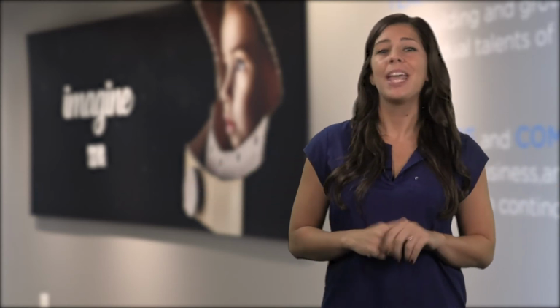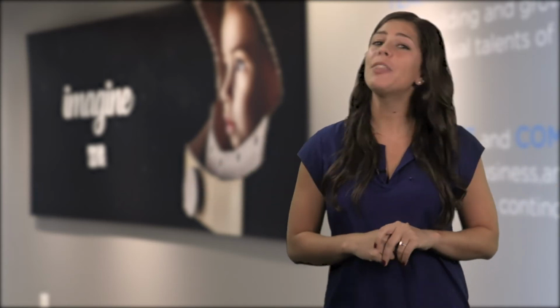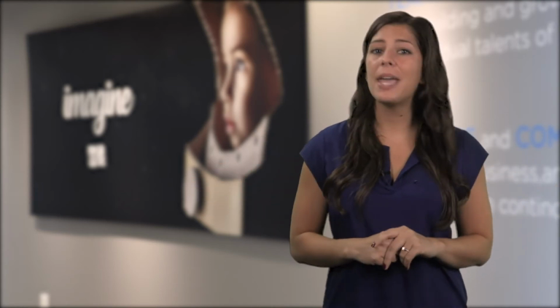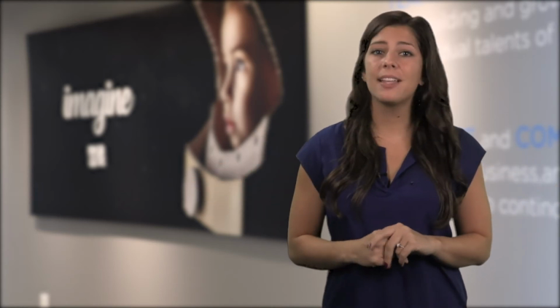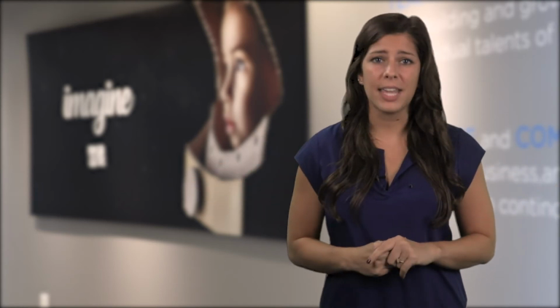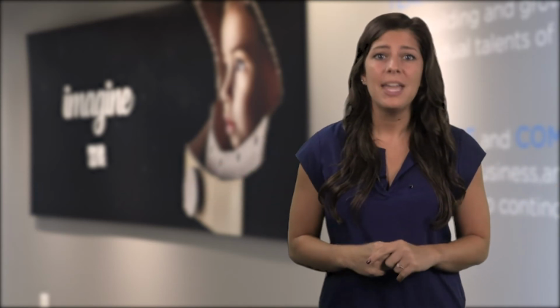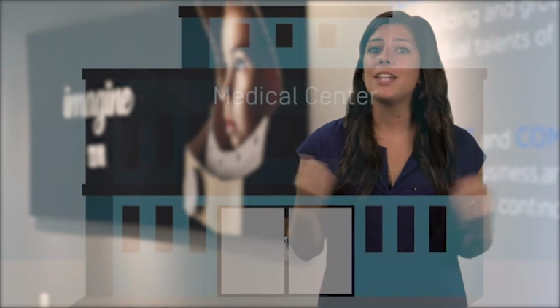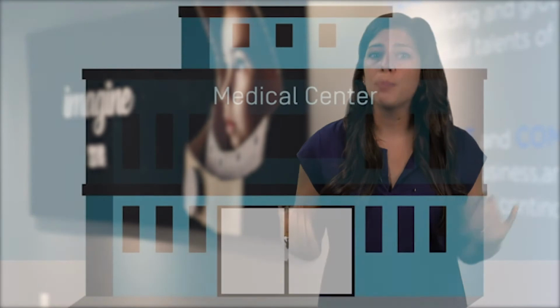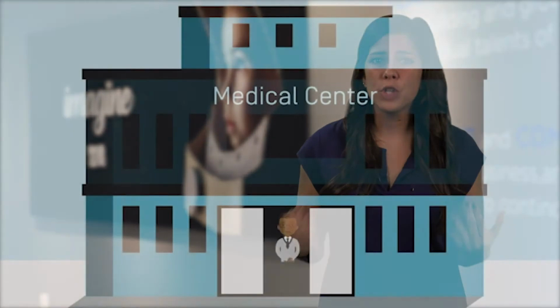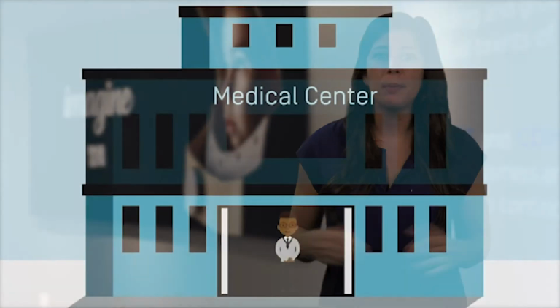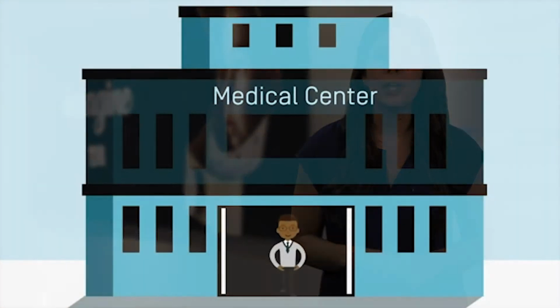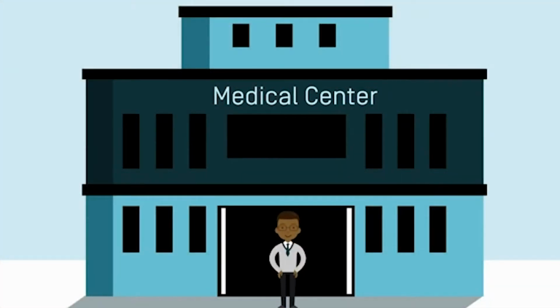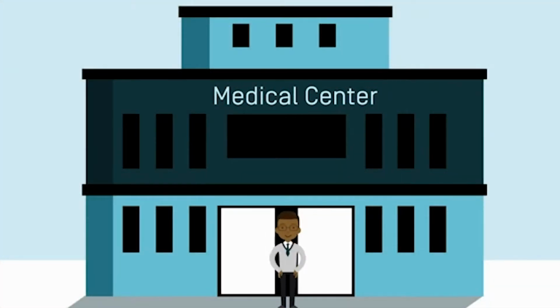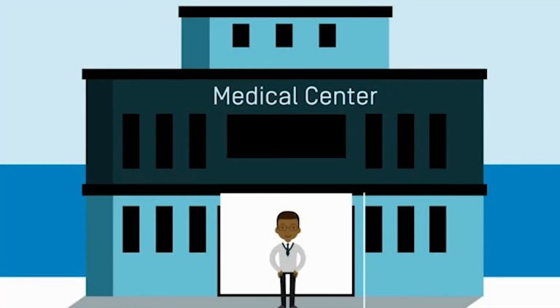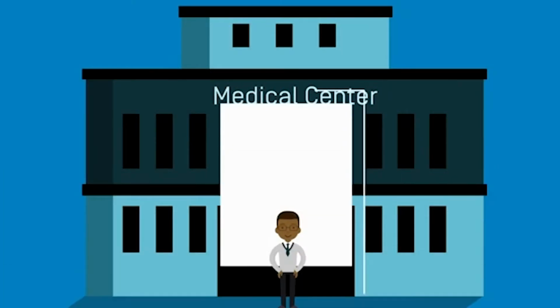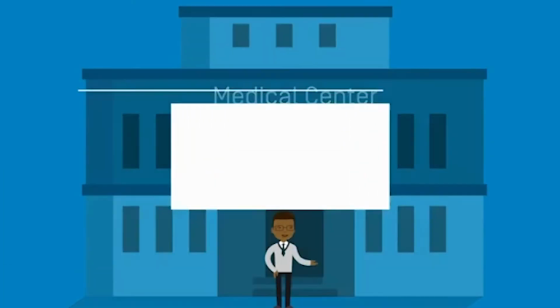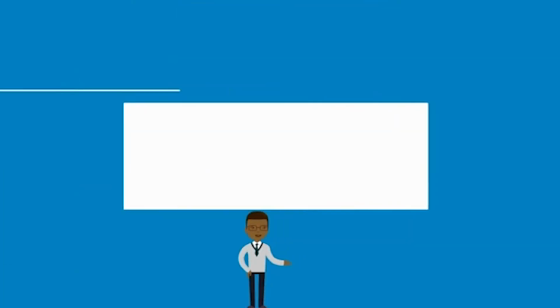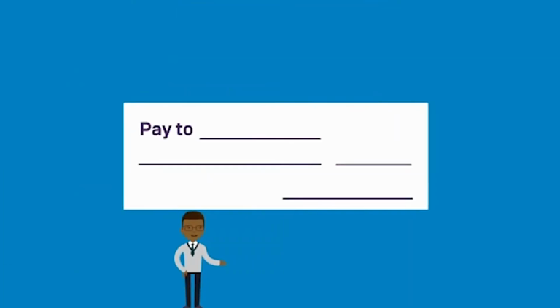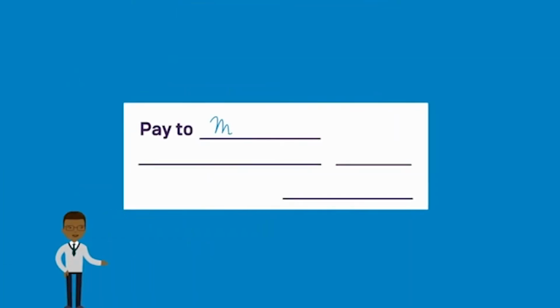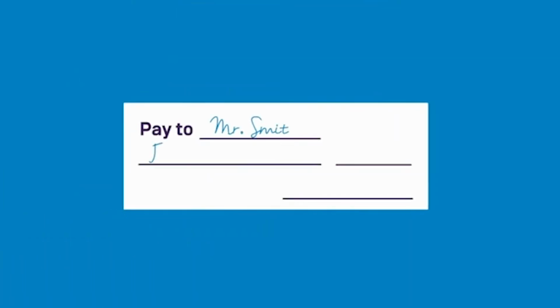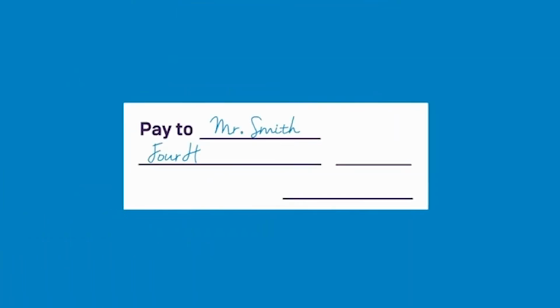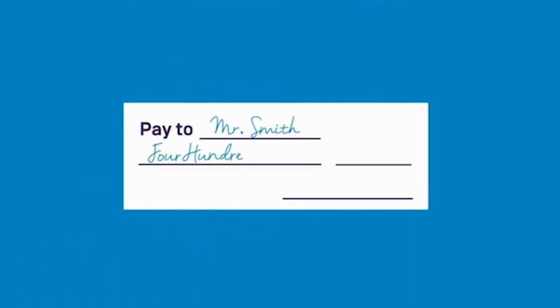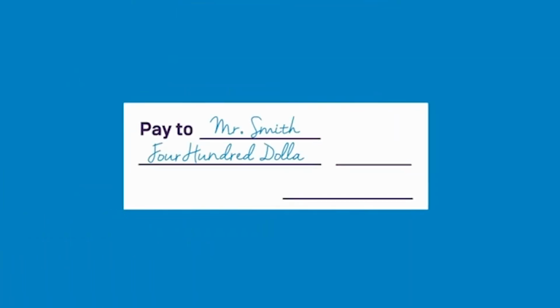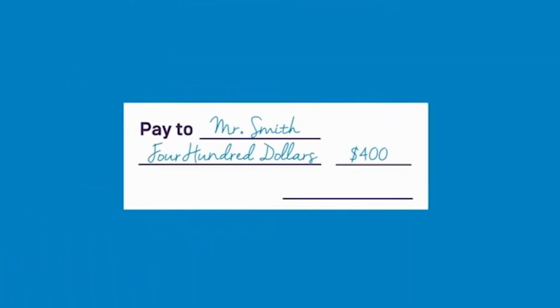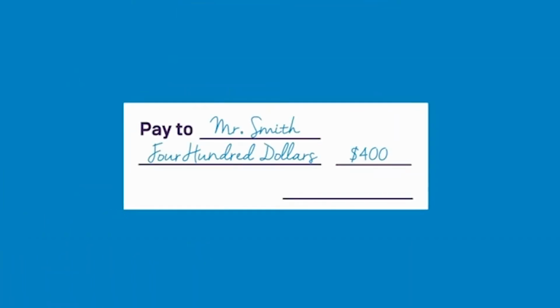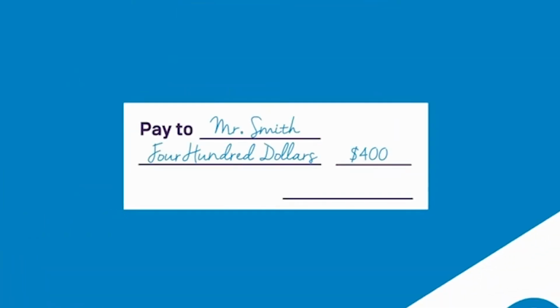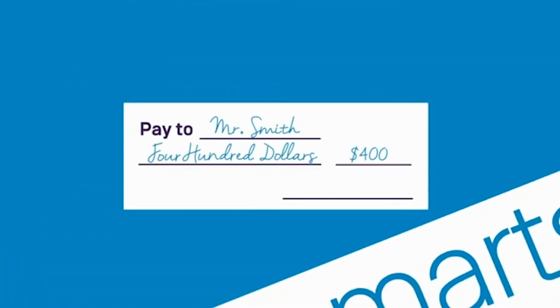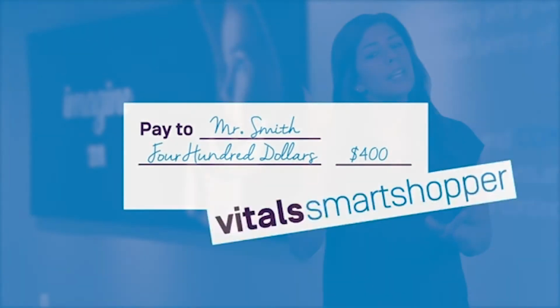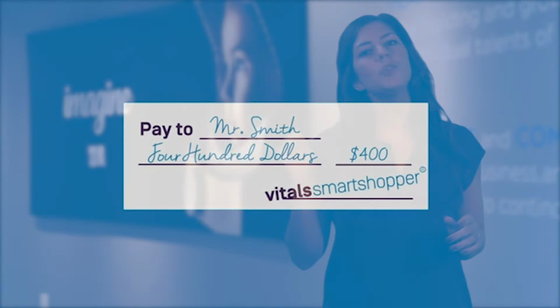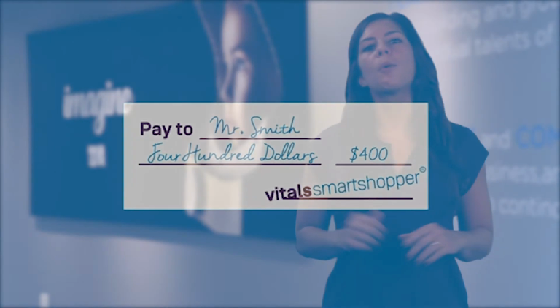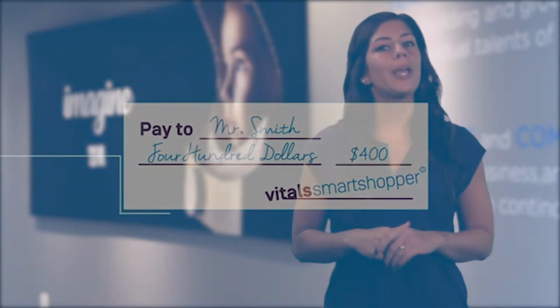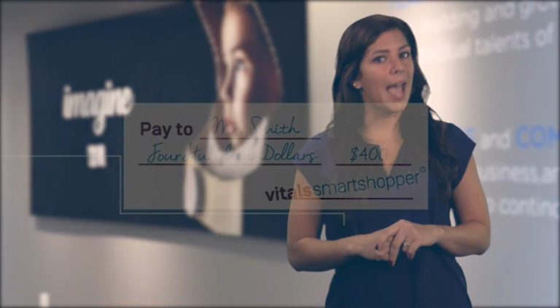Have your personal assistant schedule the service with the physician at the facility, and now rest easy. Anthem pays the claim and Smart Shopper mails a reward check to you. Need some convincing? Let's do some quick math.